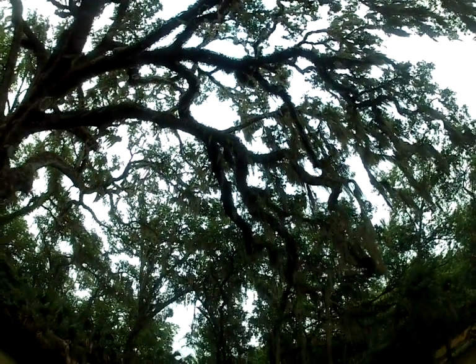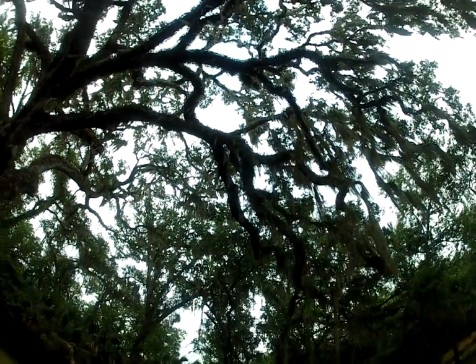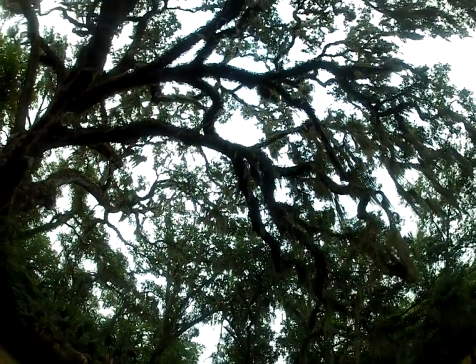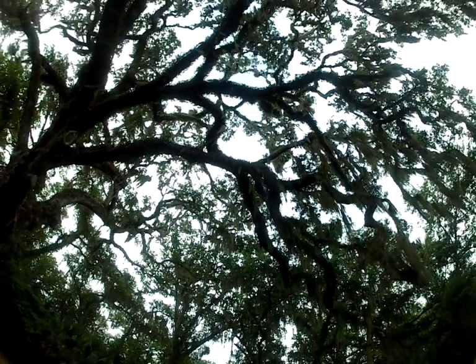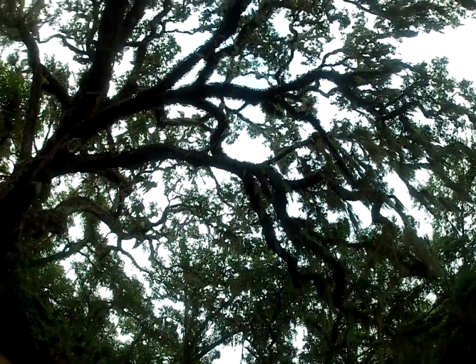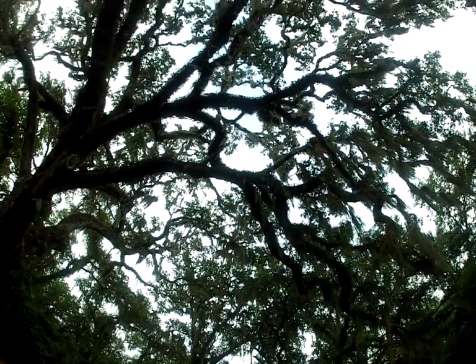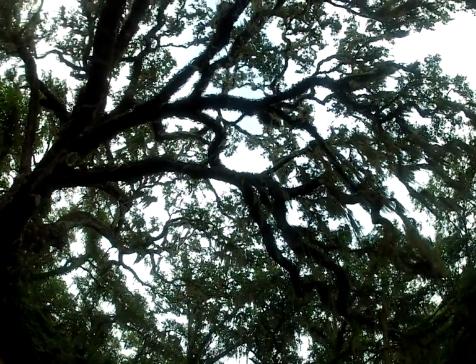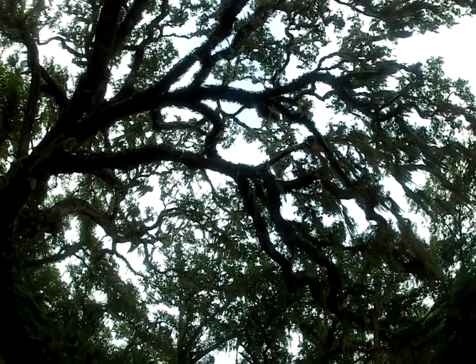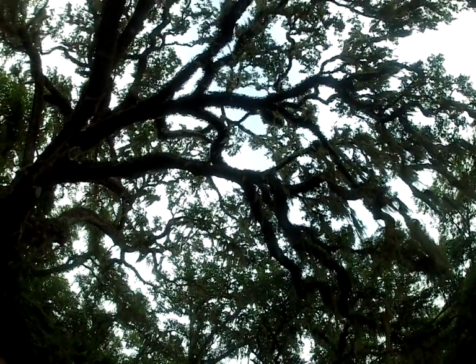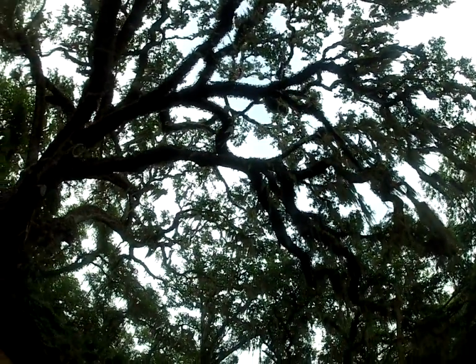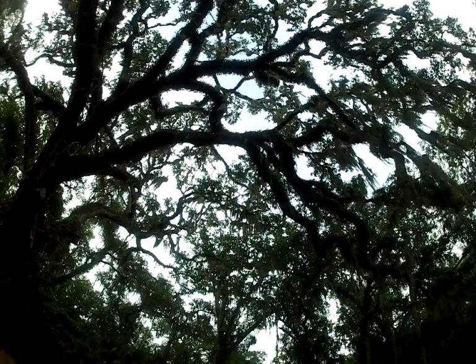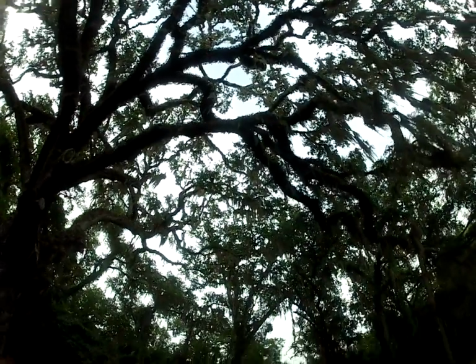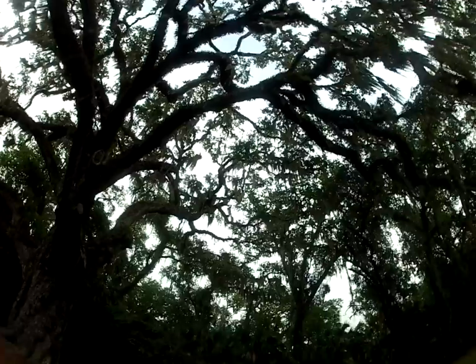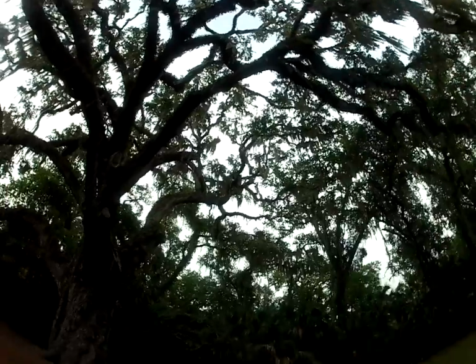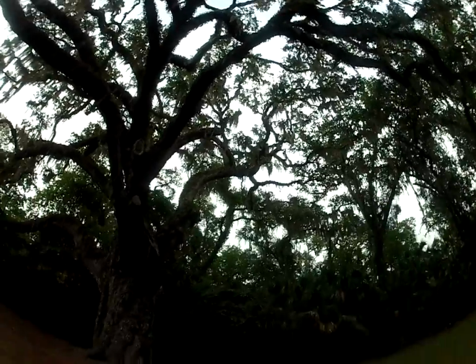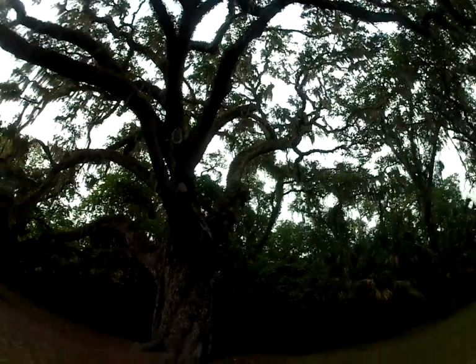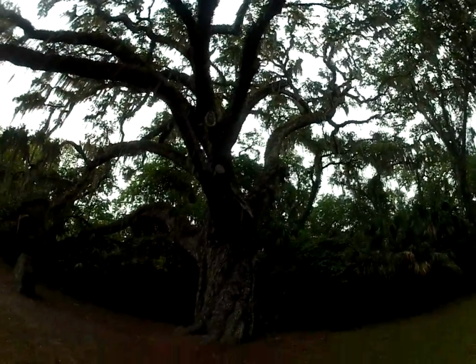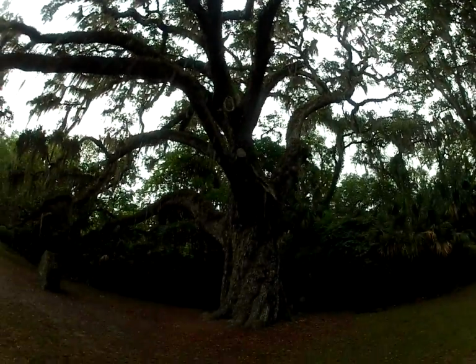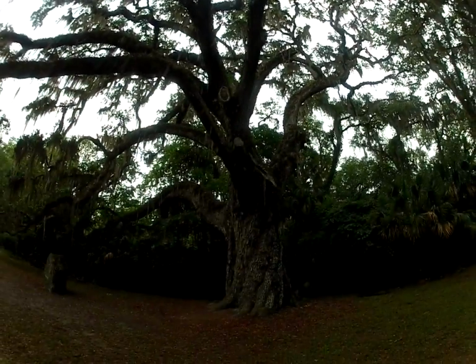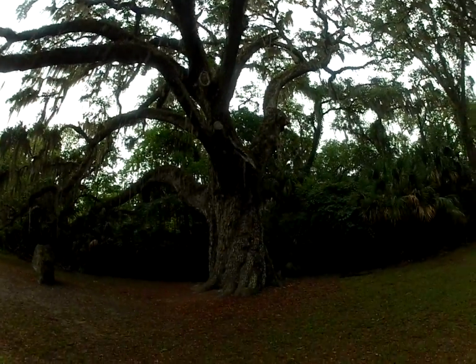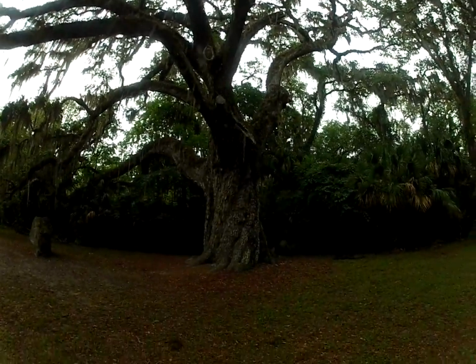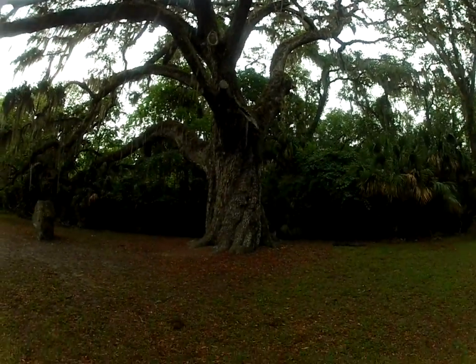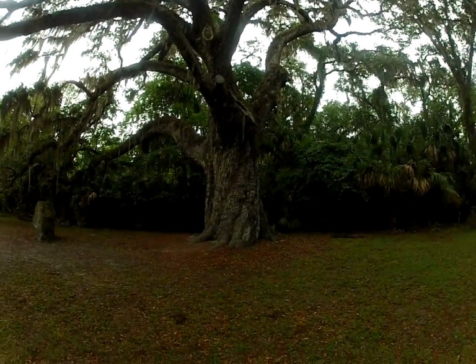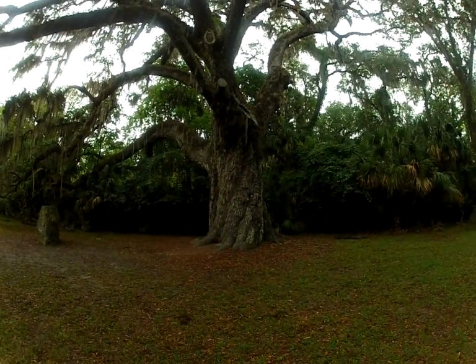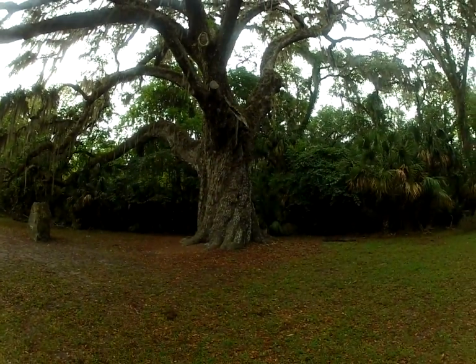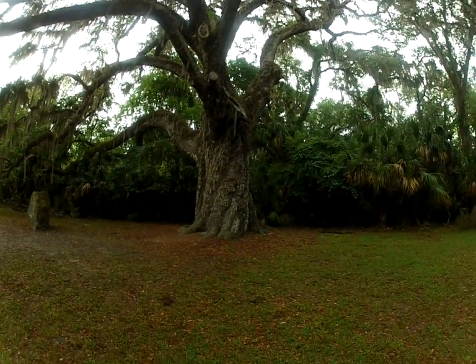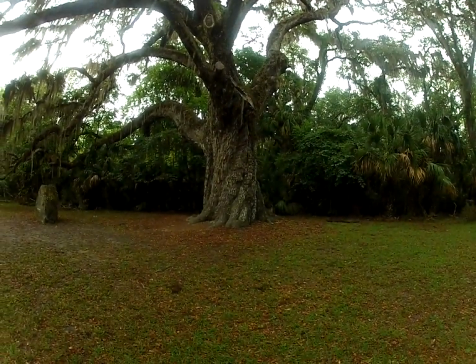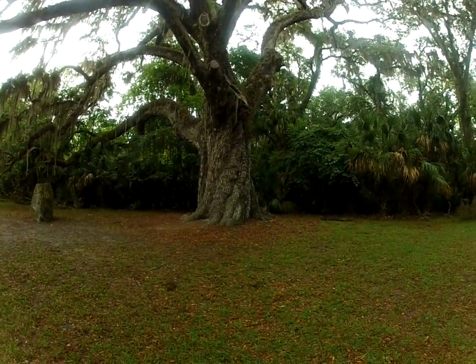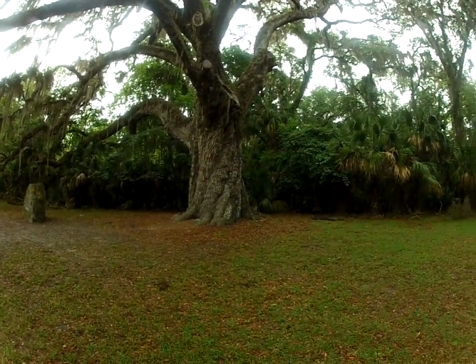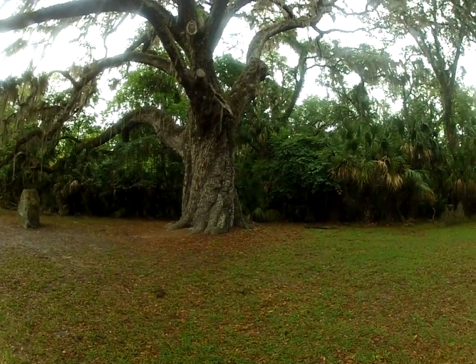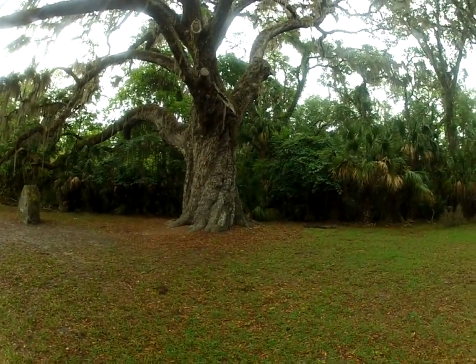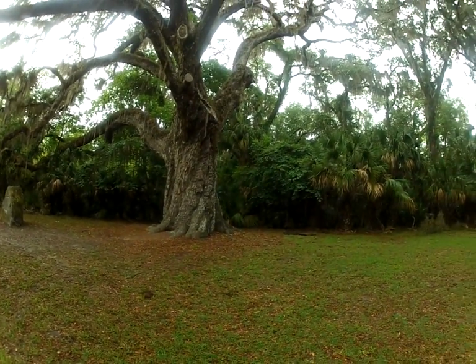You can see the moss hanging down from it — it's great to see.